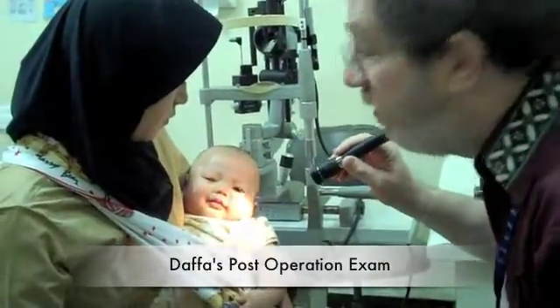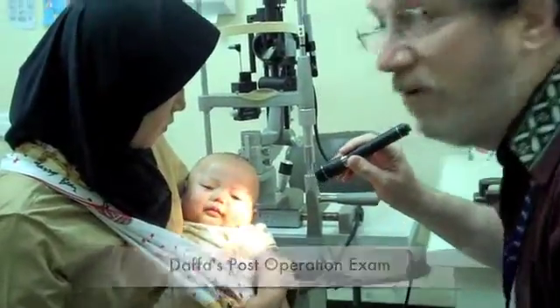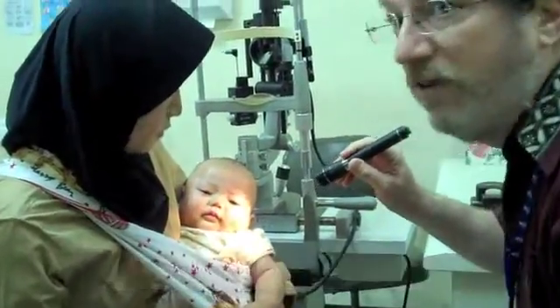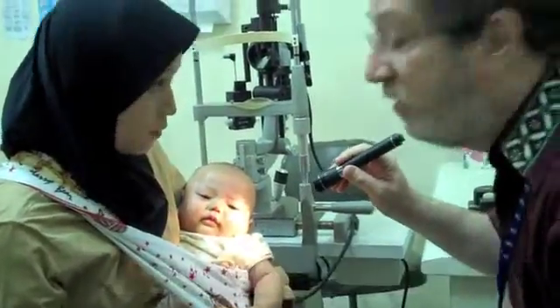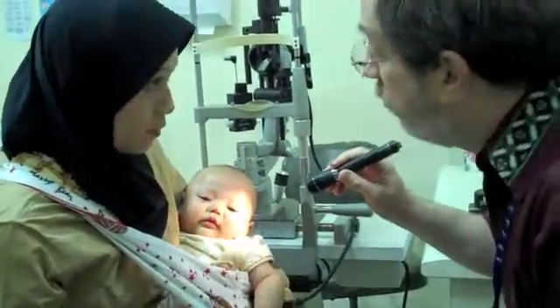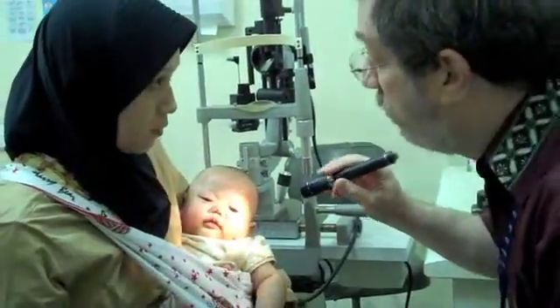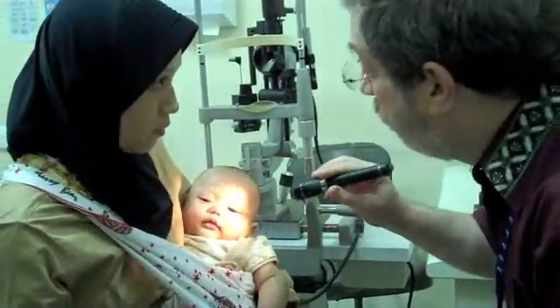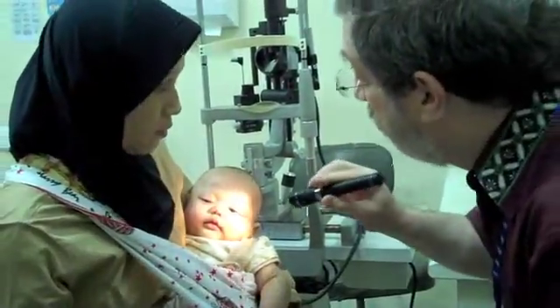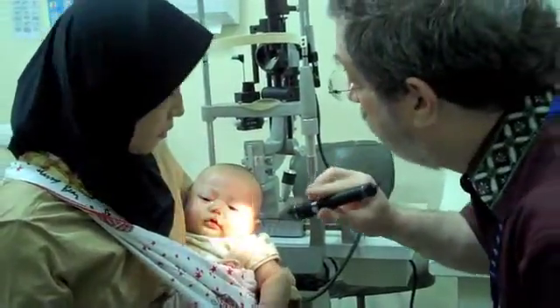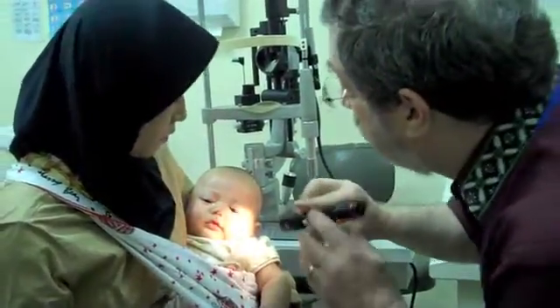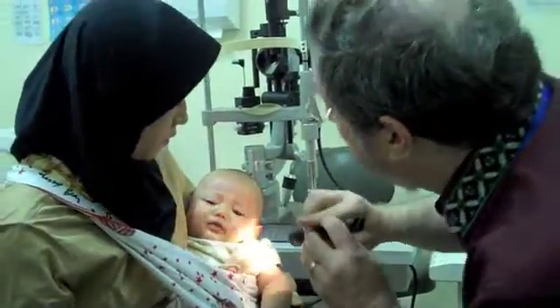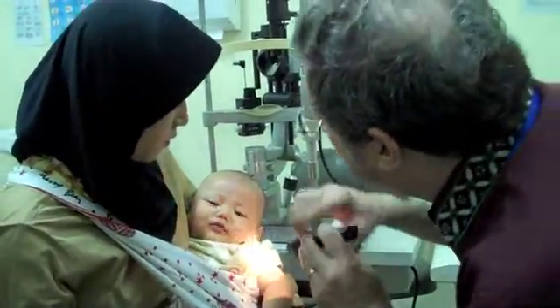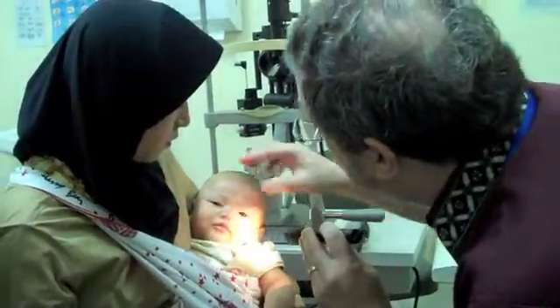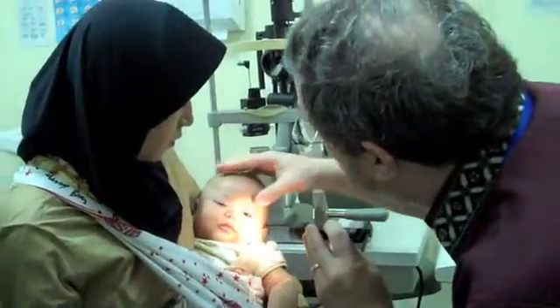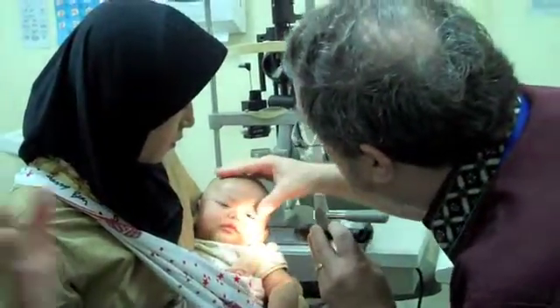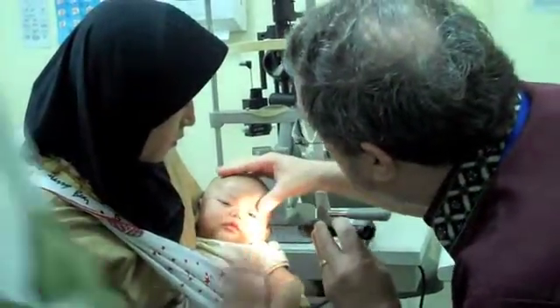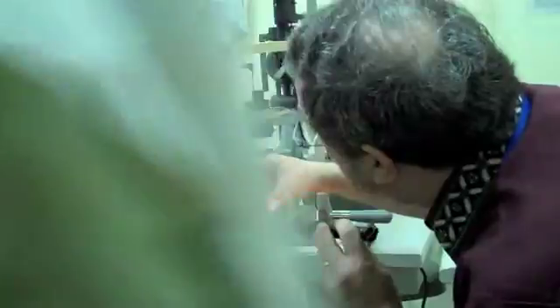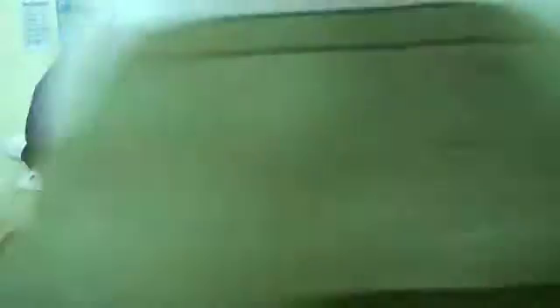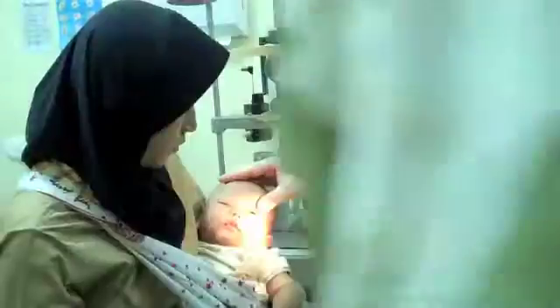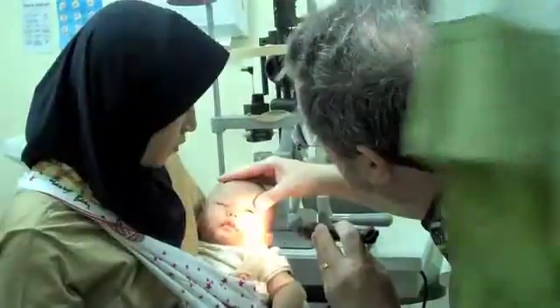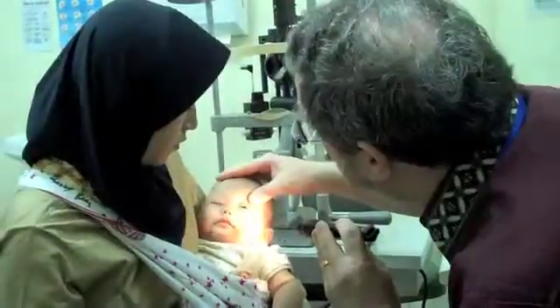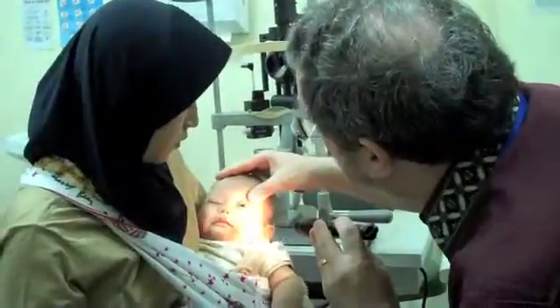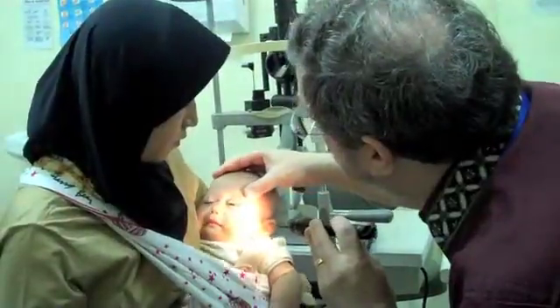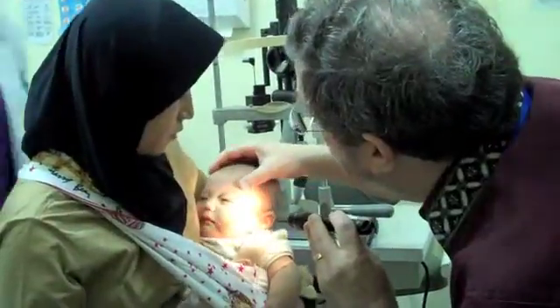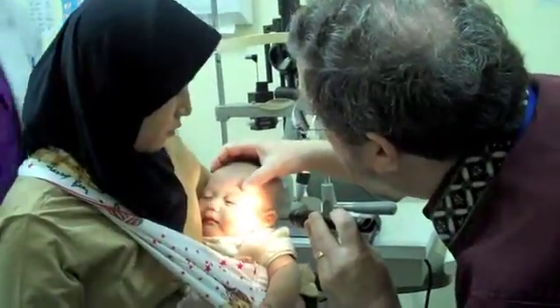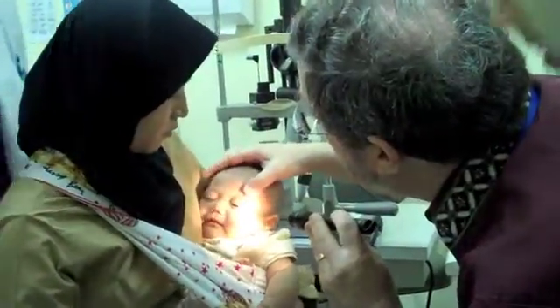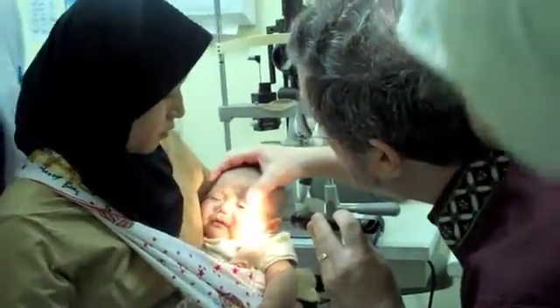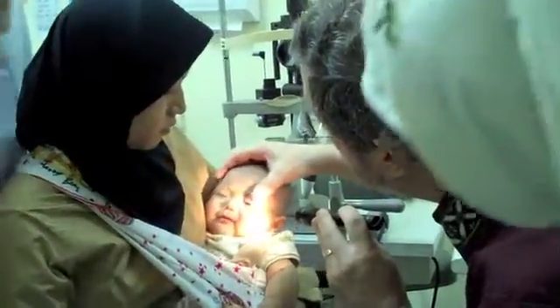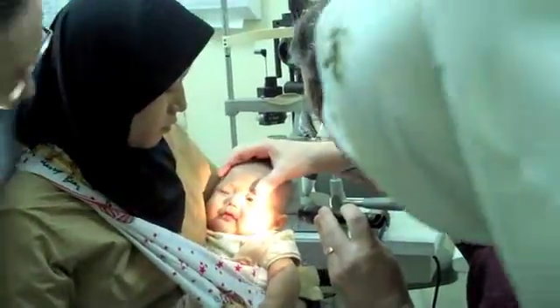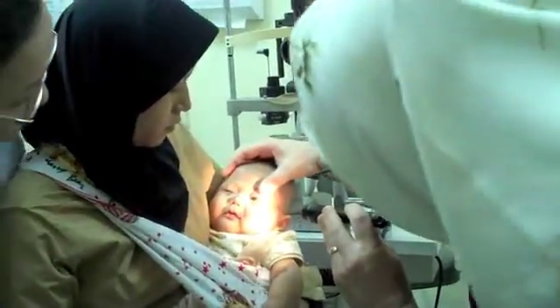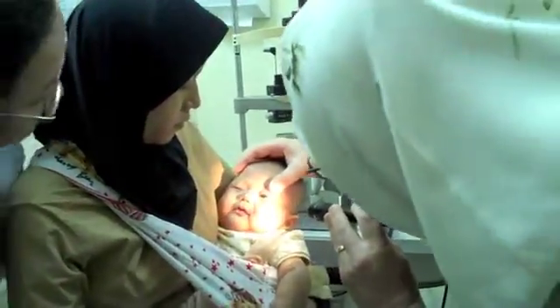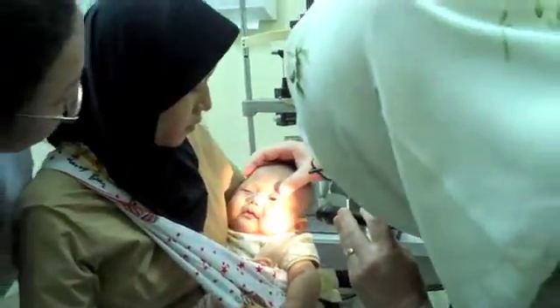Dr. Garnett, his cornea is perfectly clear today. It's very nice and clear.